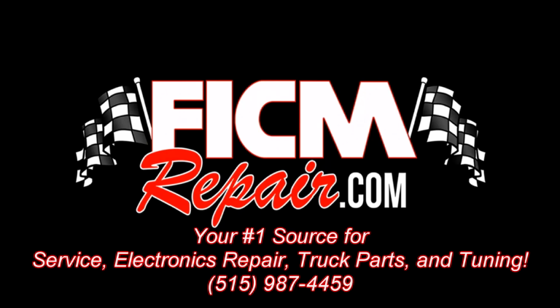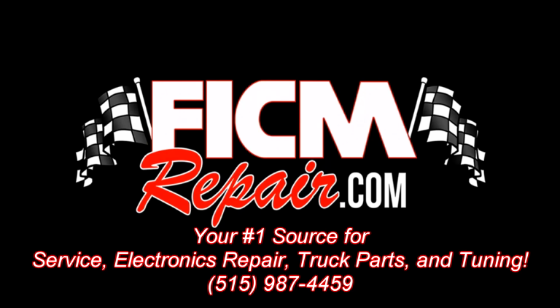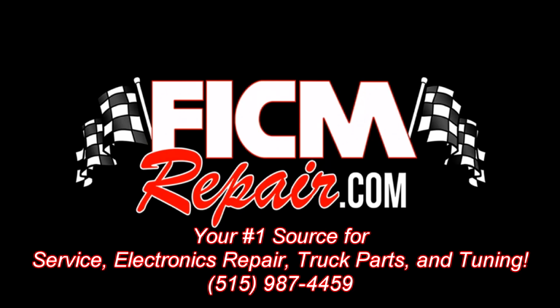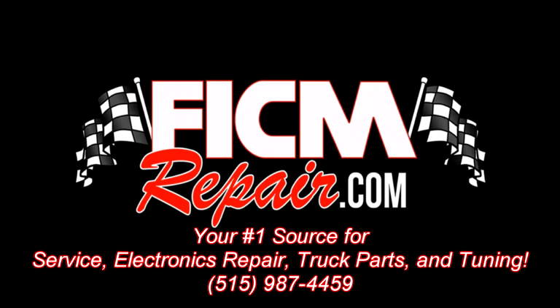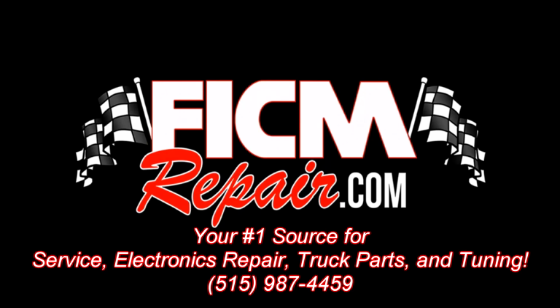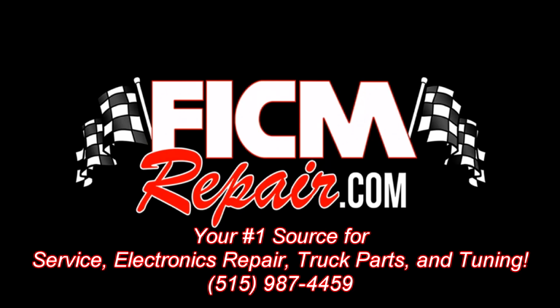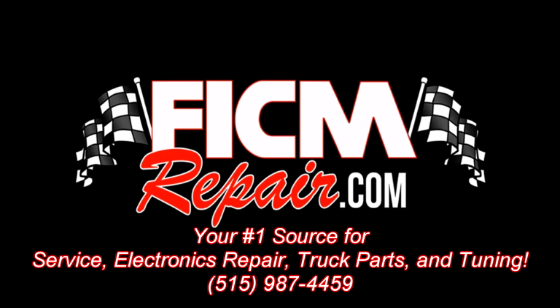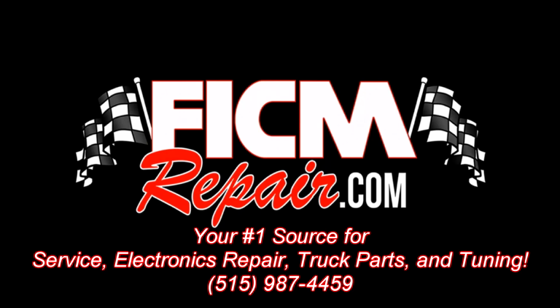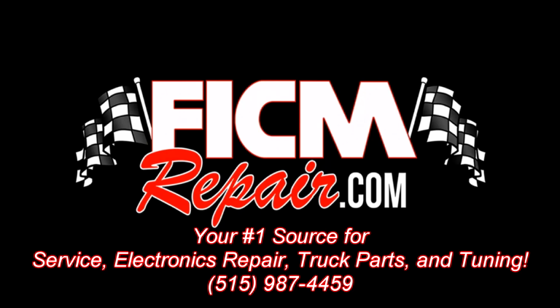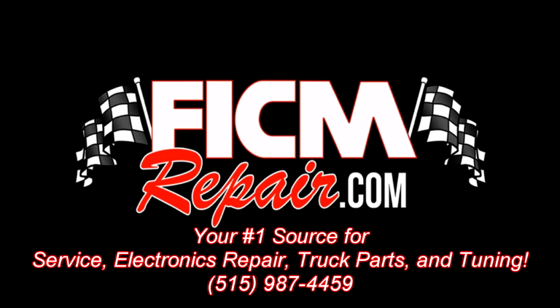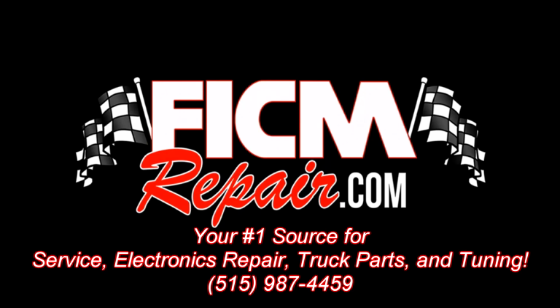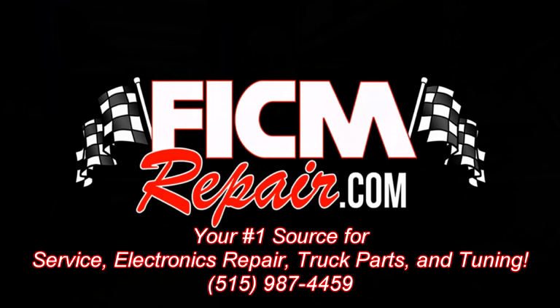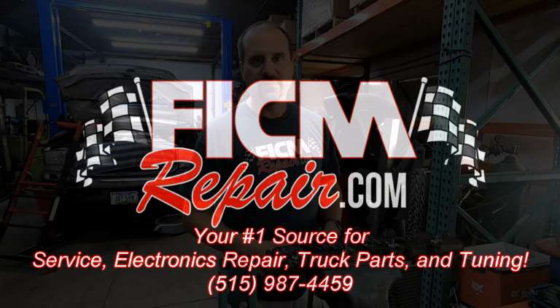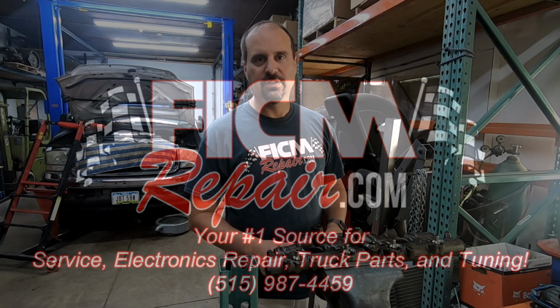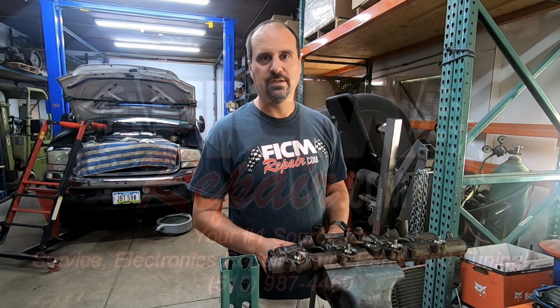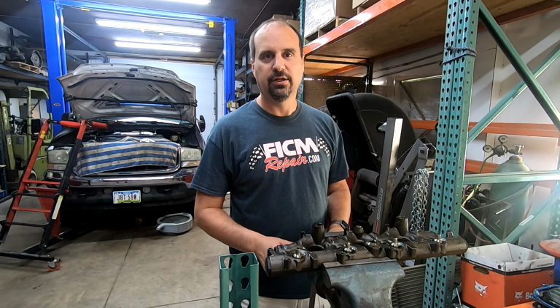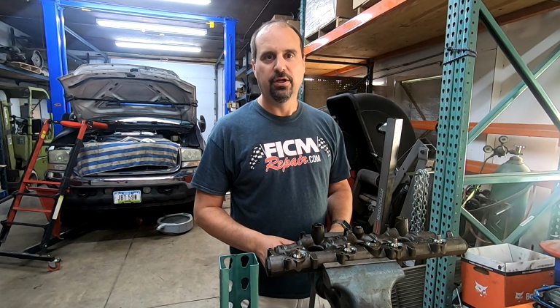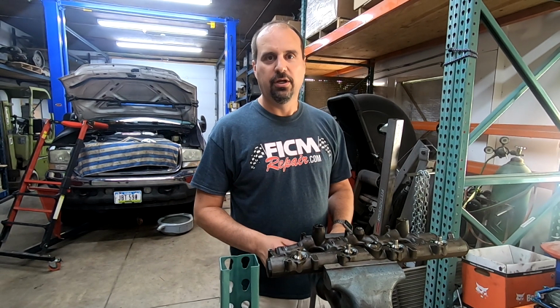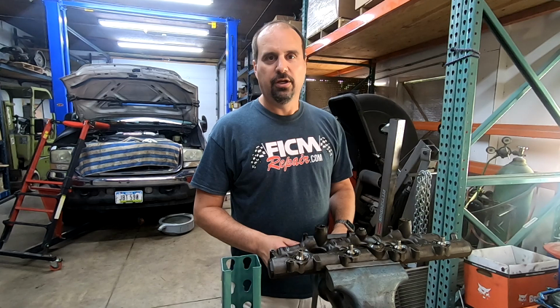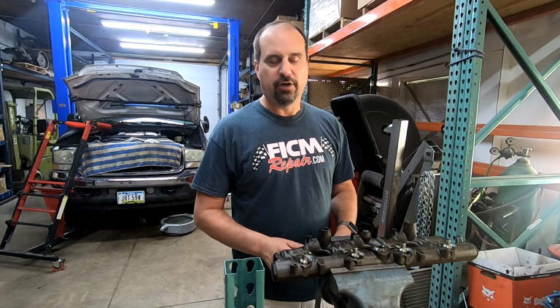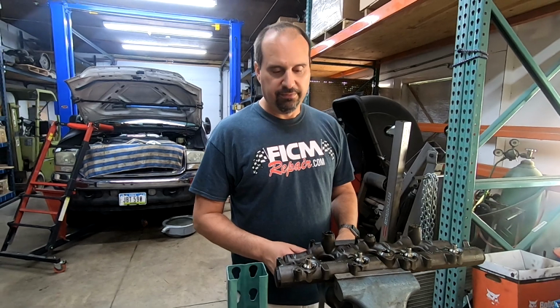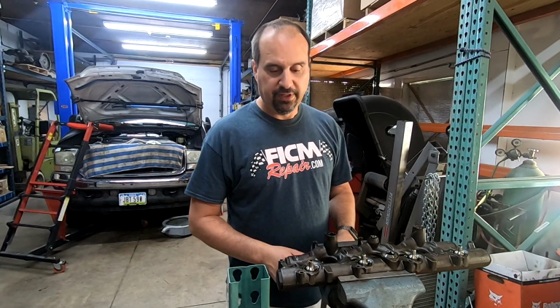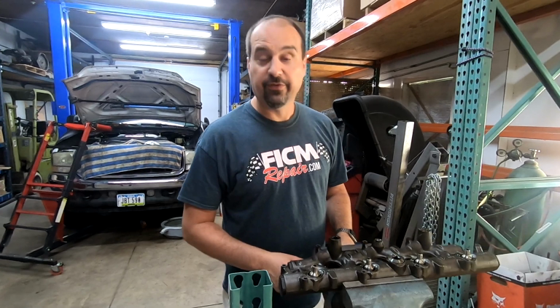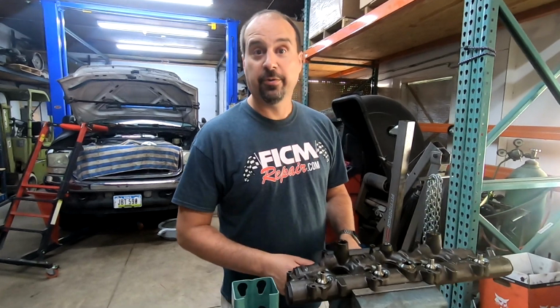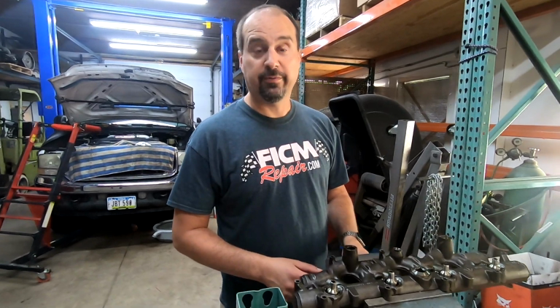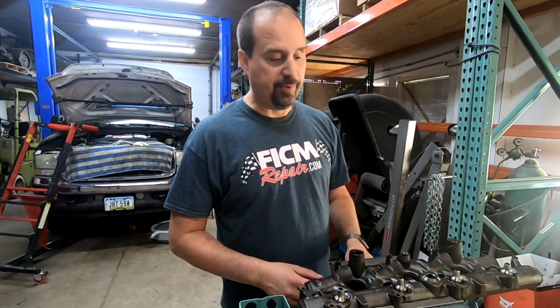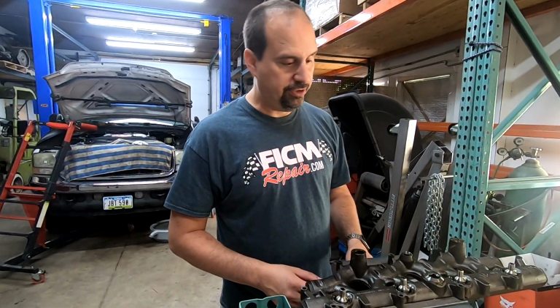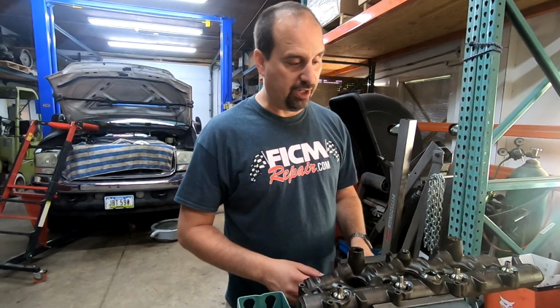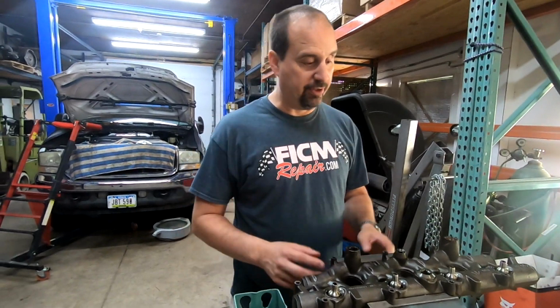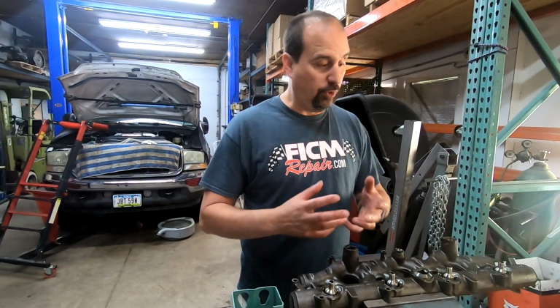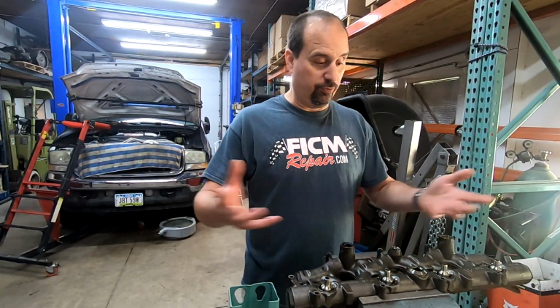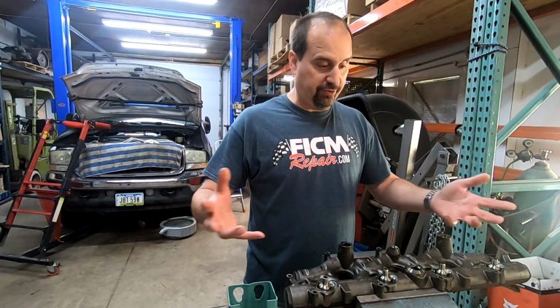FickumRepair.com — we're all in this together. Ed here with Fickum Repair to talk about oil rails.